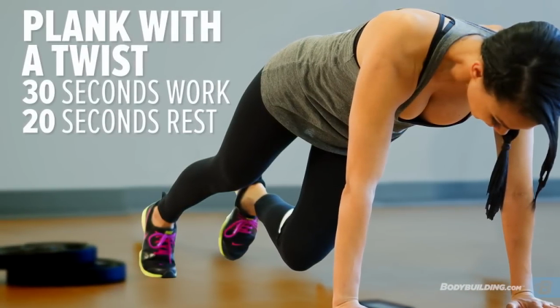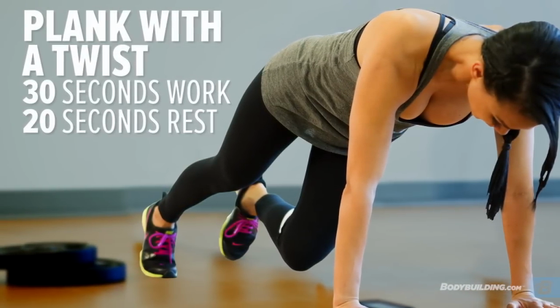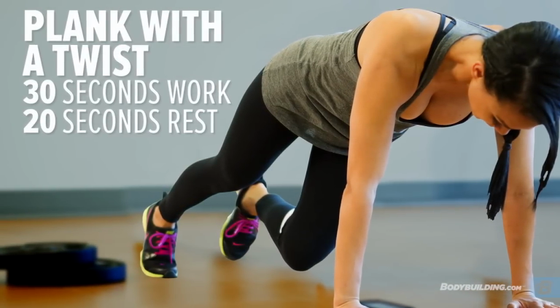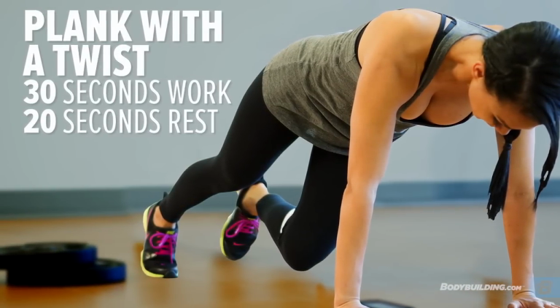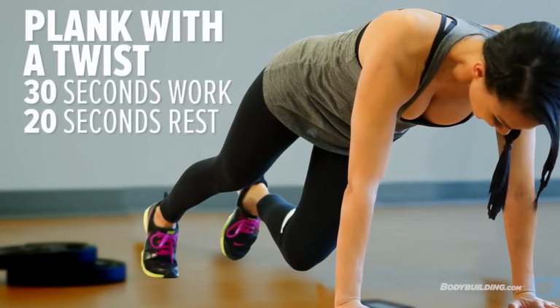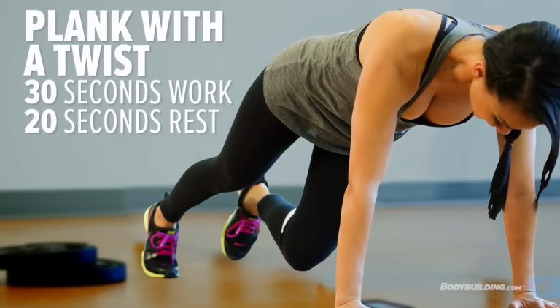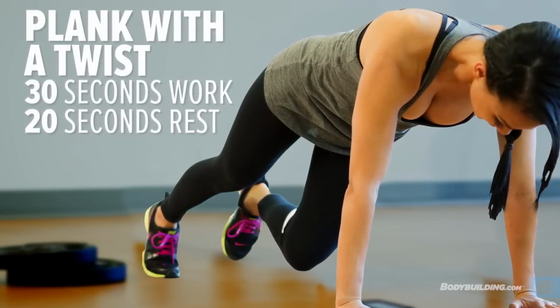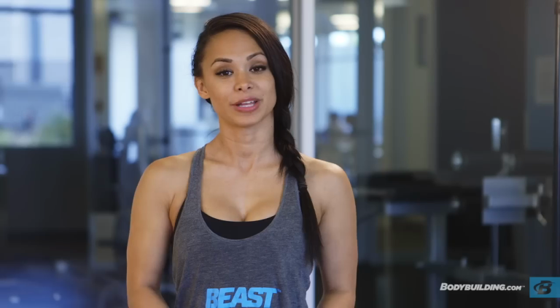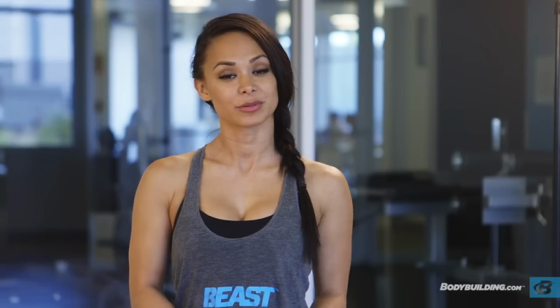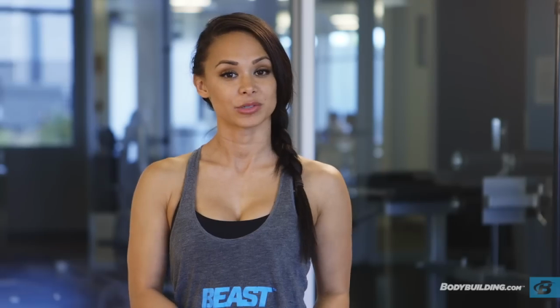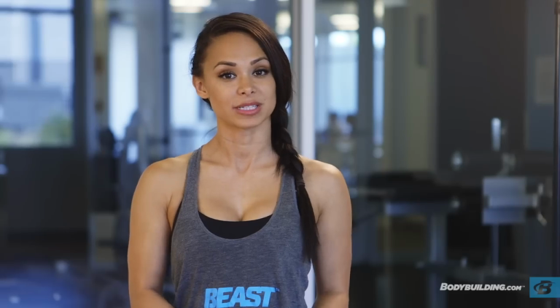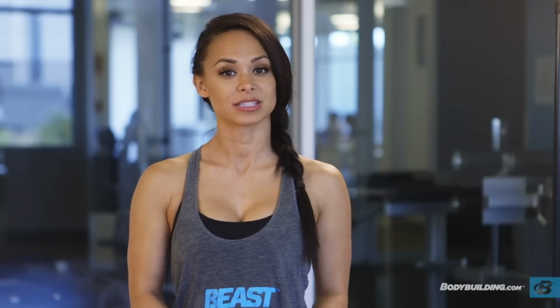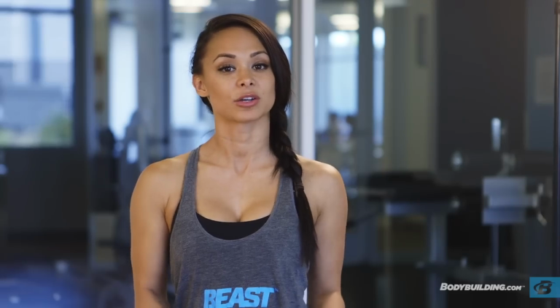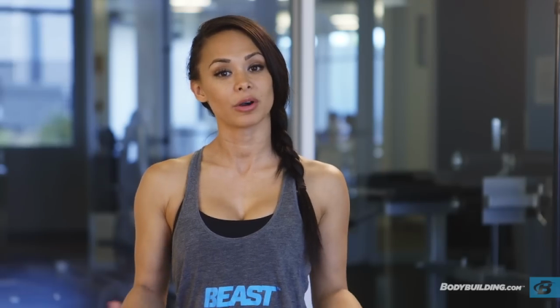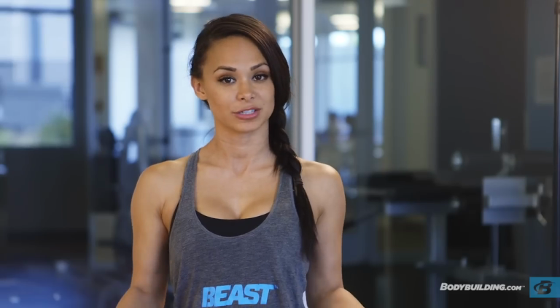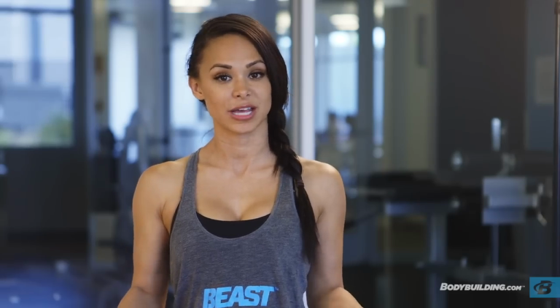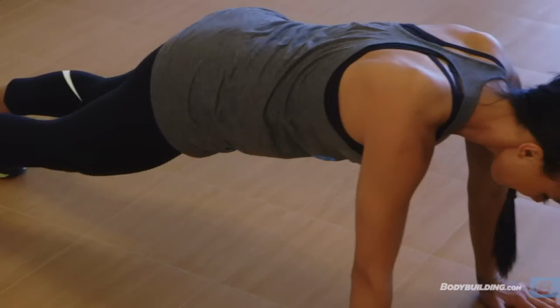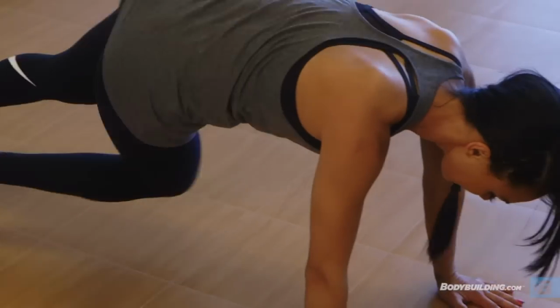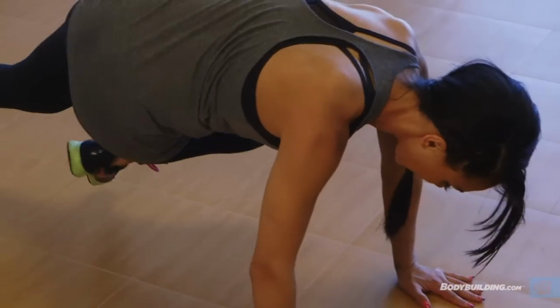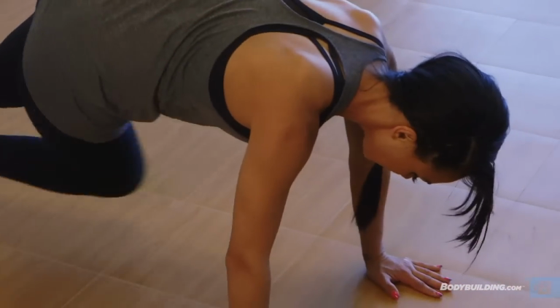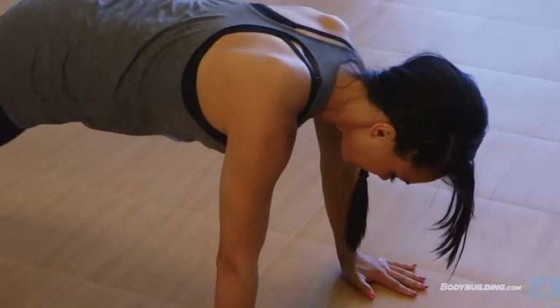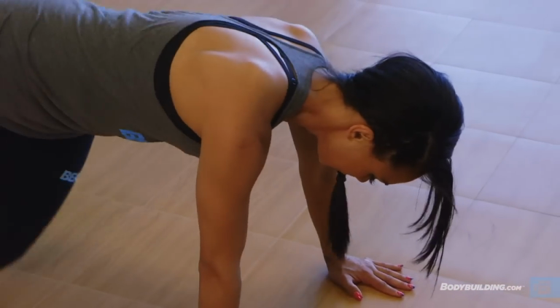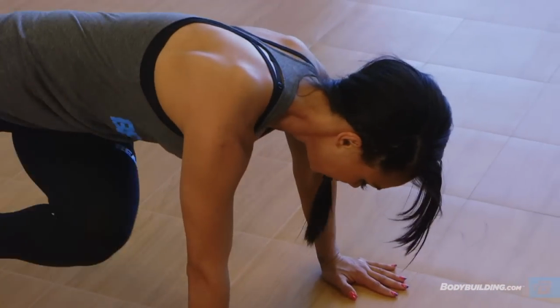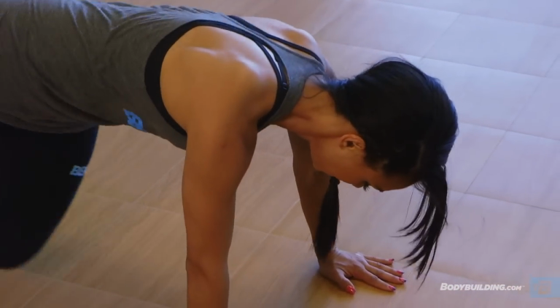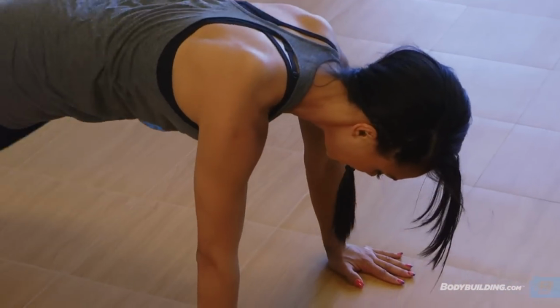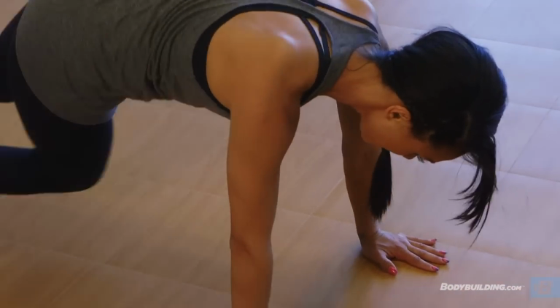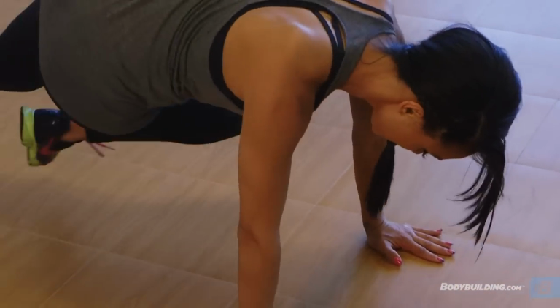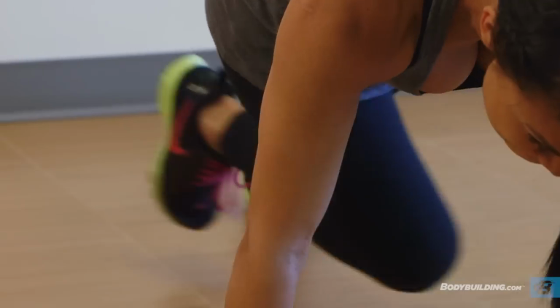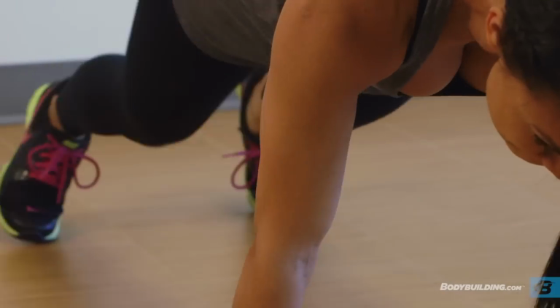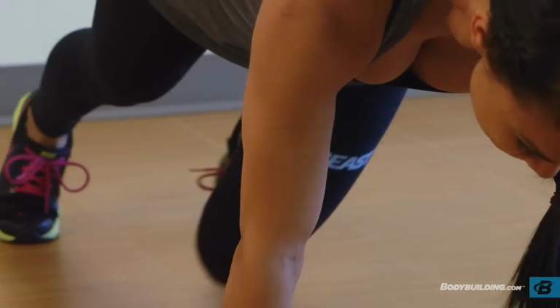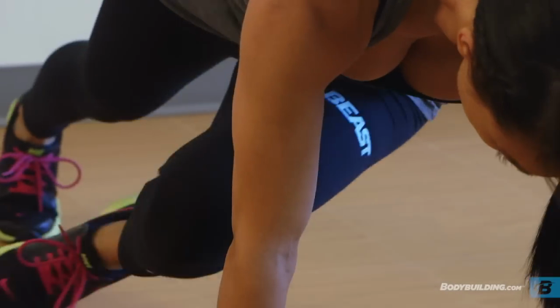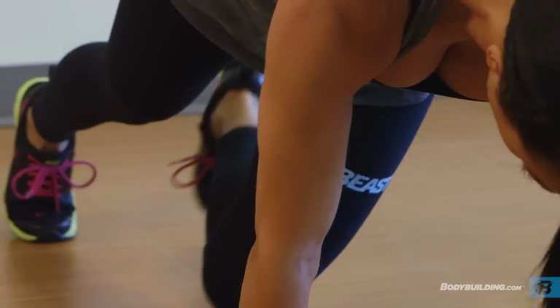The next one you're going to do is planks with a twist. This is a core exercise. You're going to be twisting and it's going to target mostly your obliques.